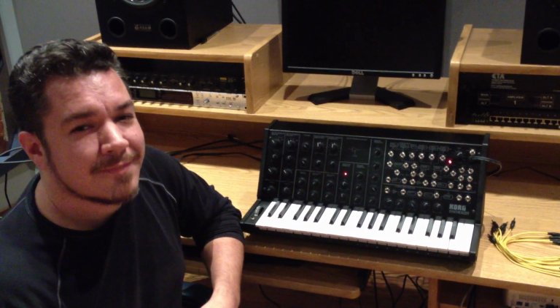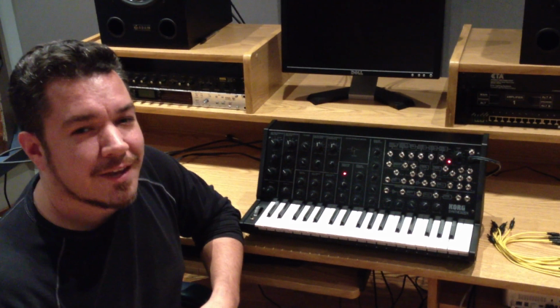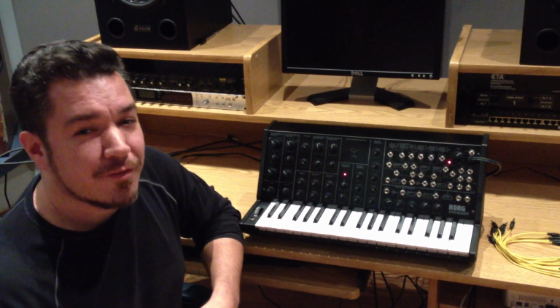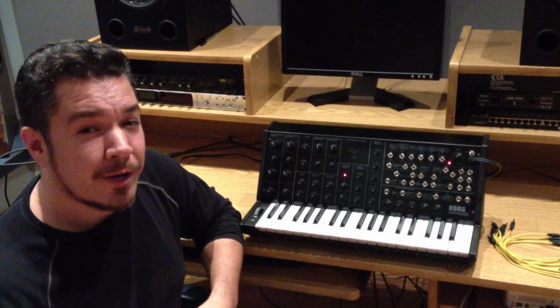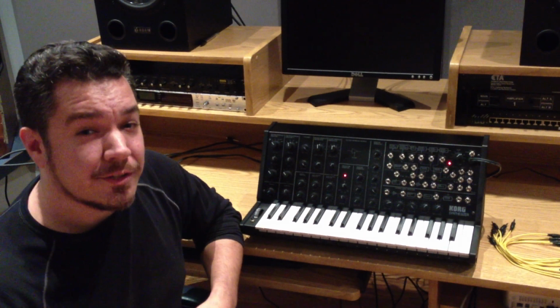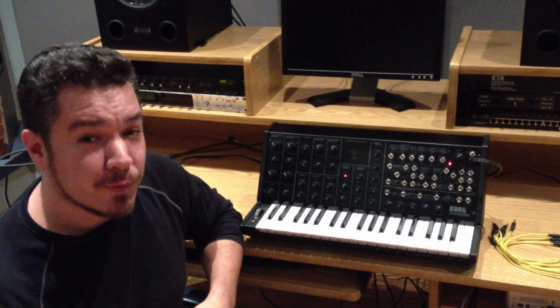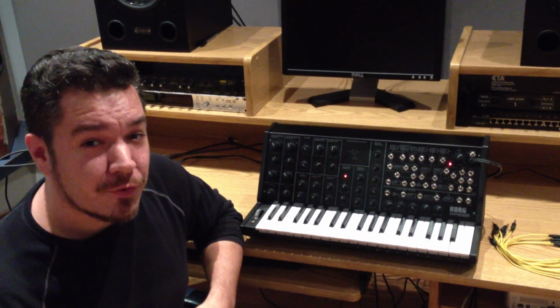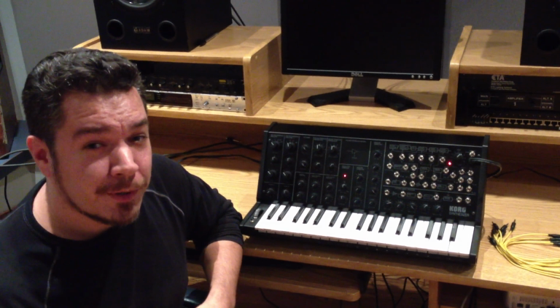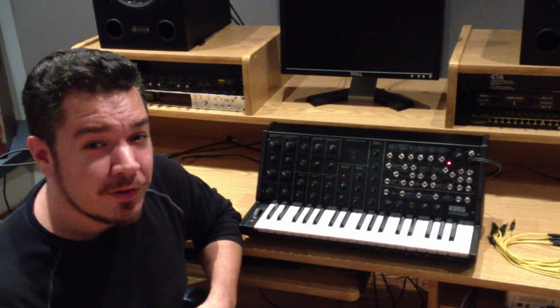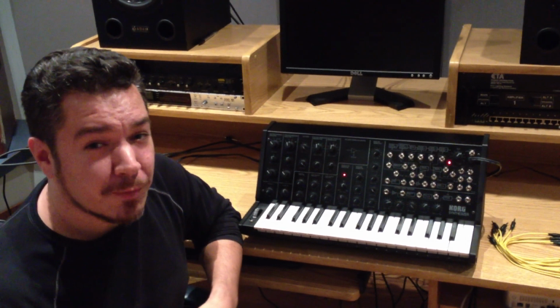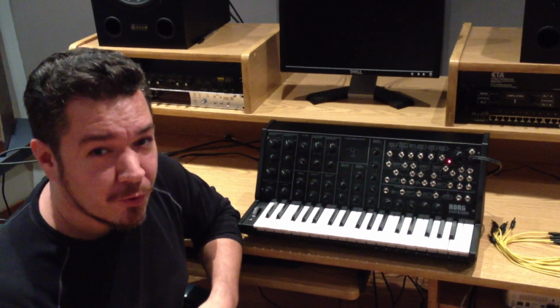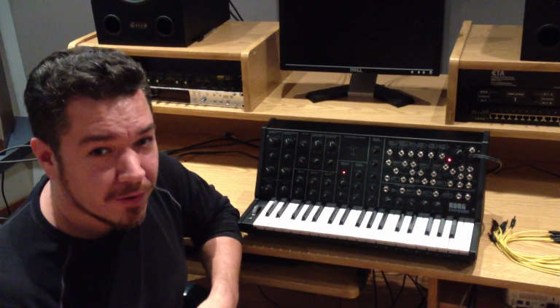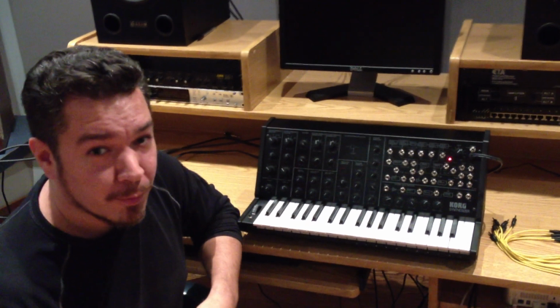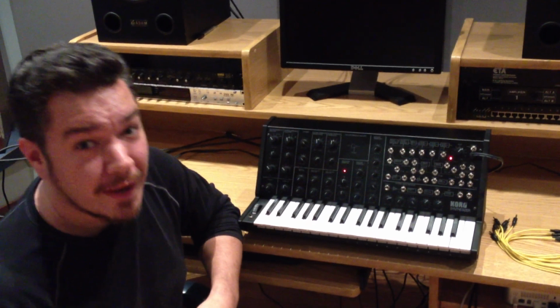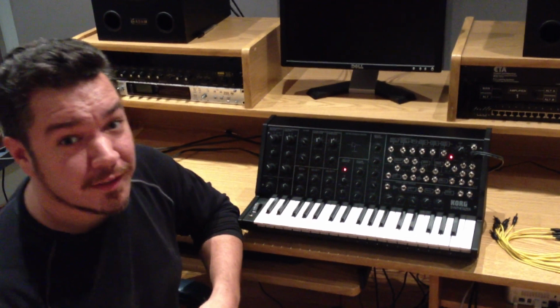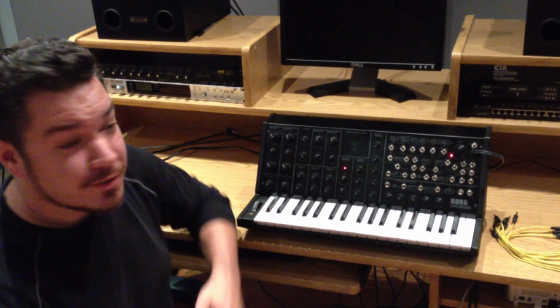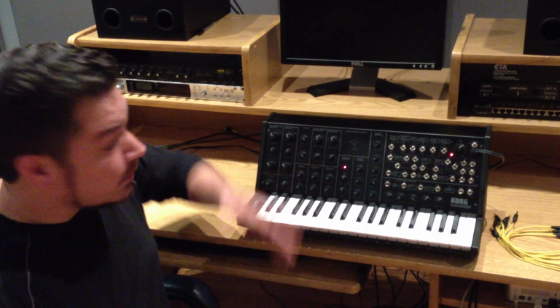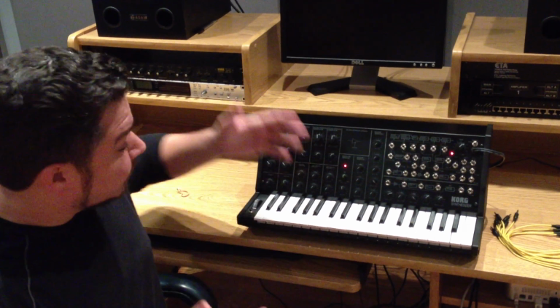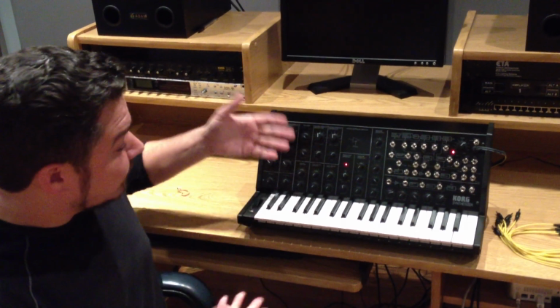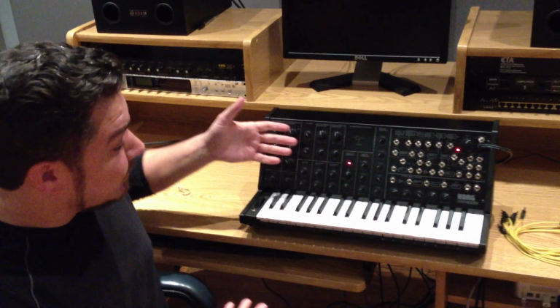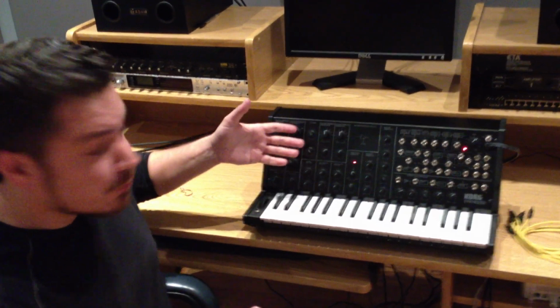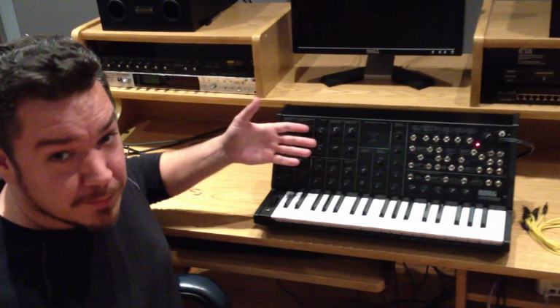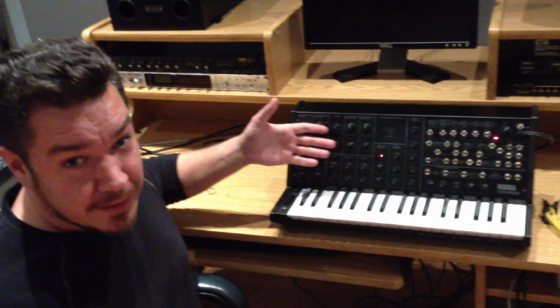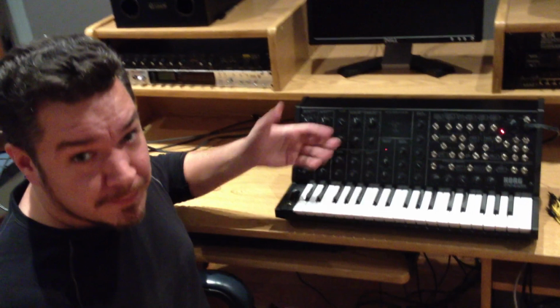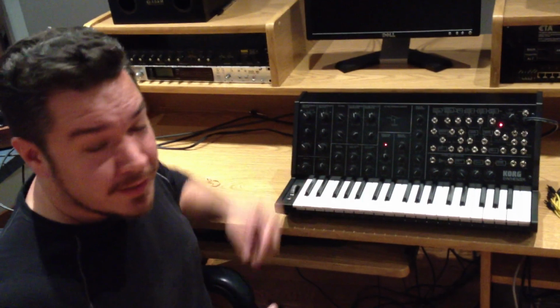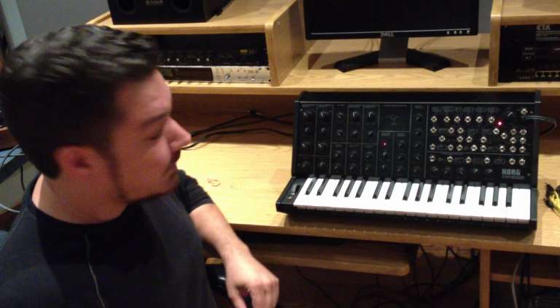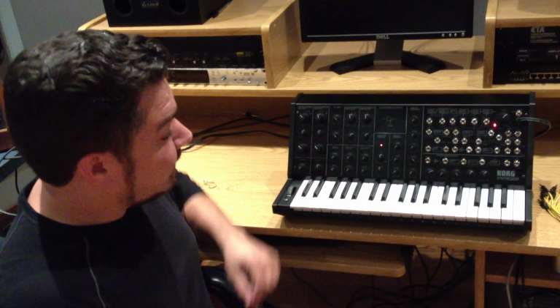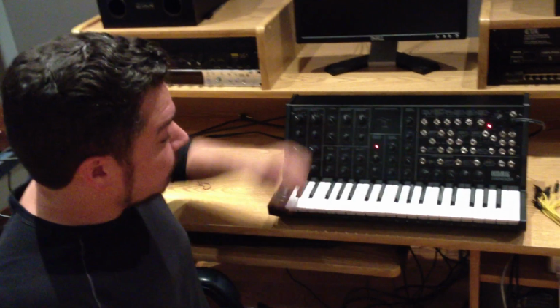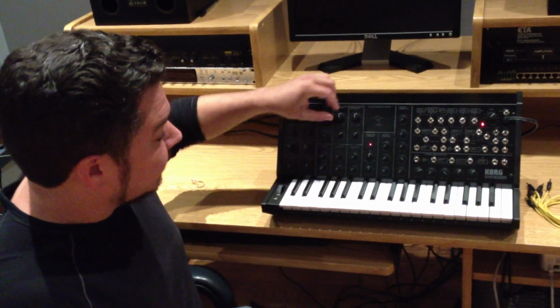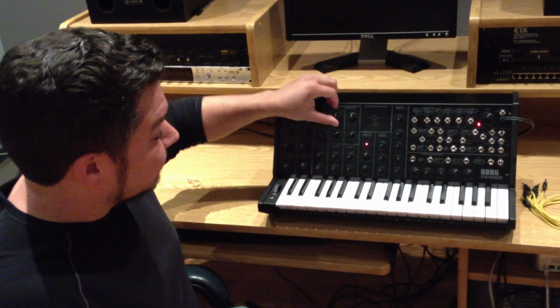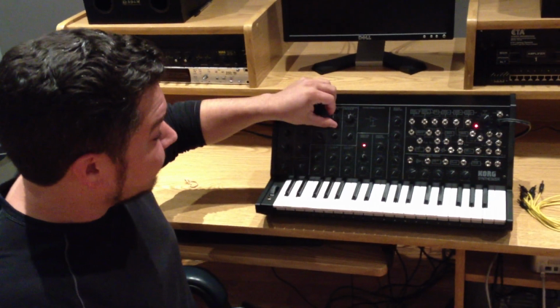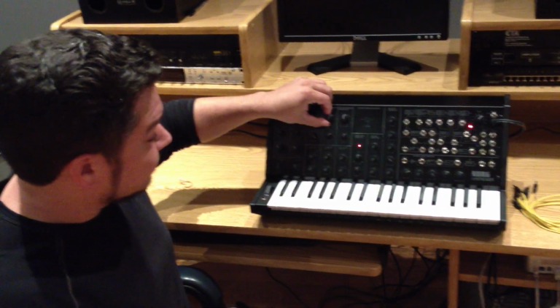Hey everybody, it's Rich Formidoni from Korg. We're back in the studio with the MS-20 Mini, and today we're looking at the filters.